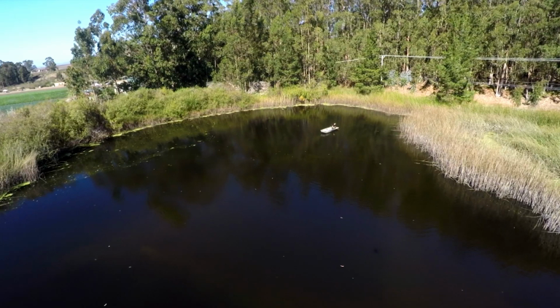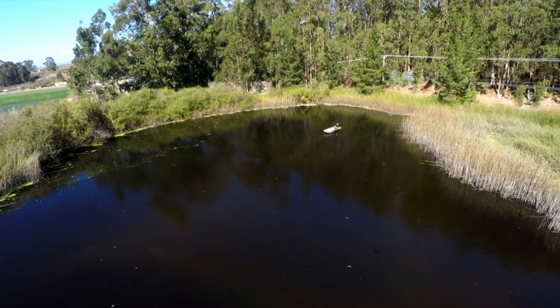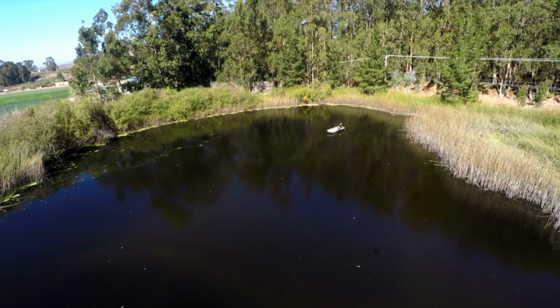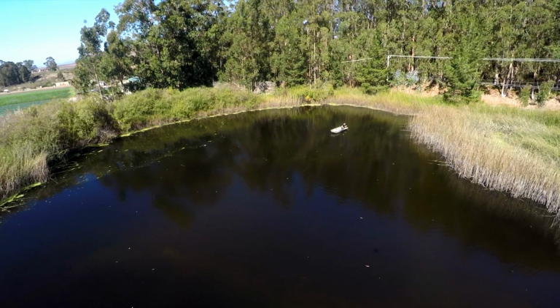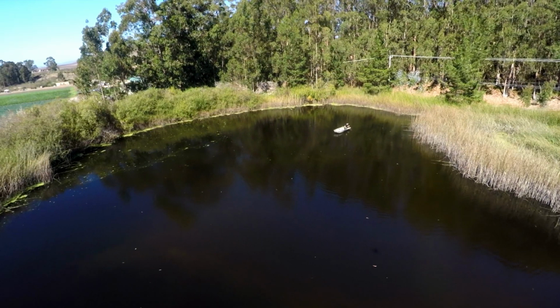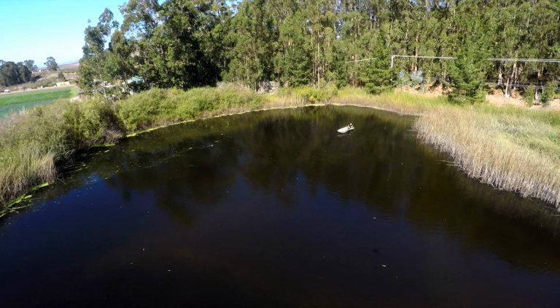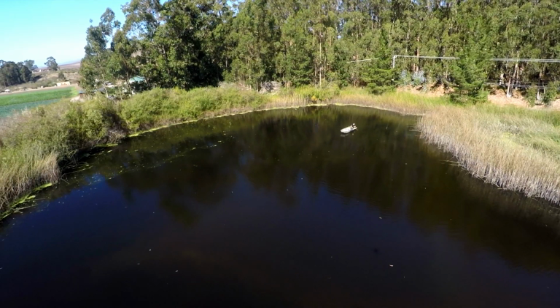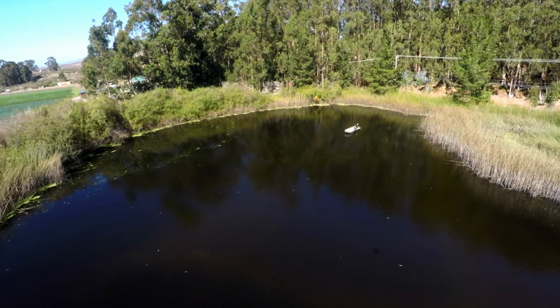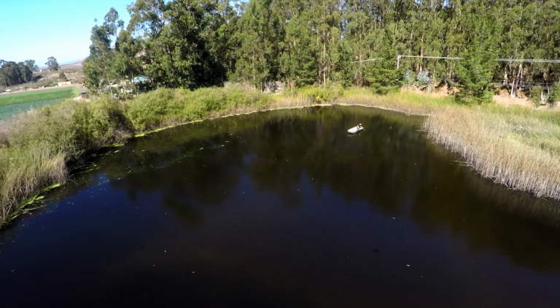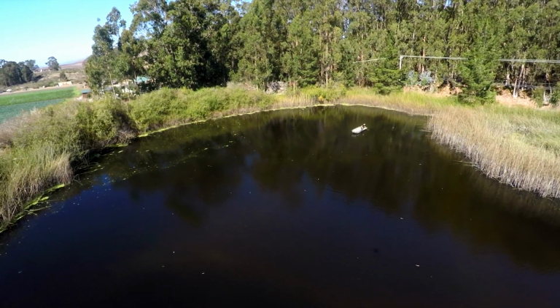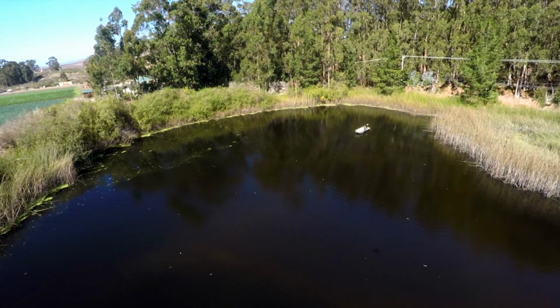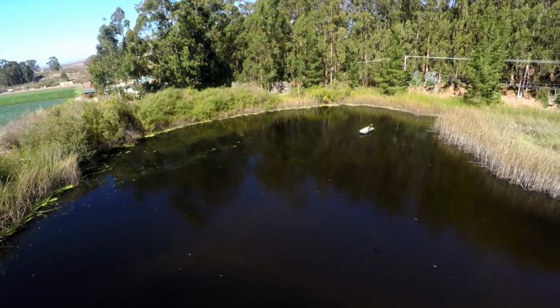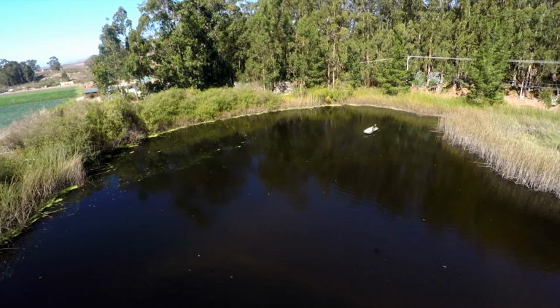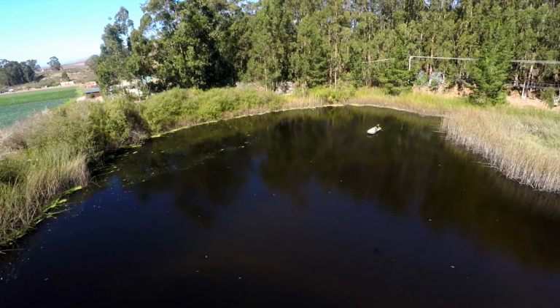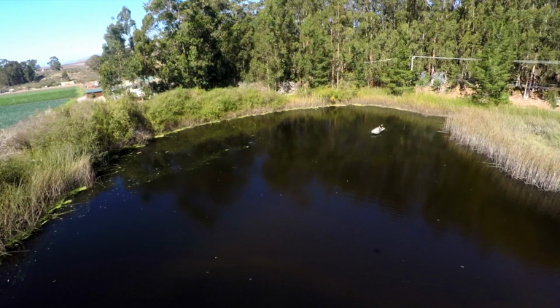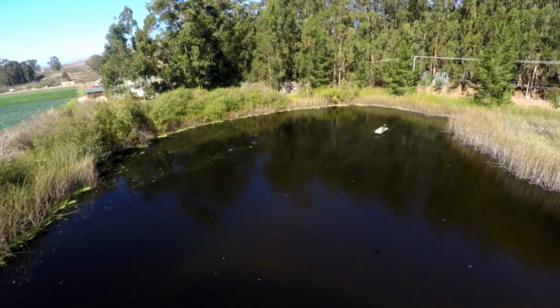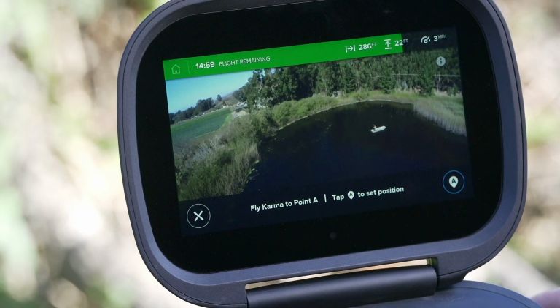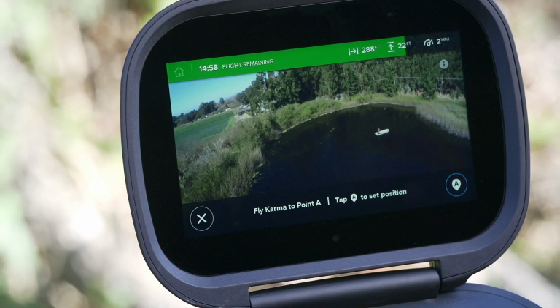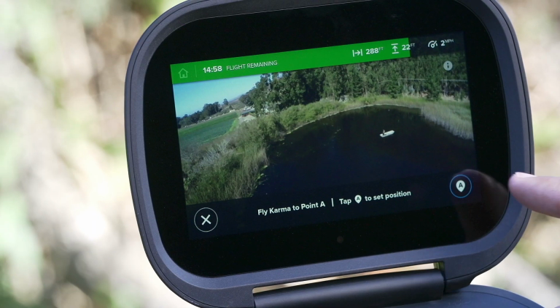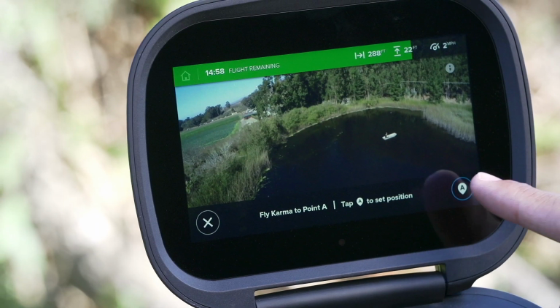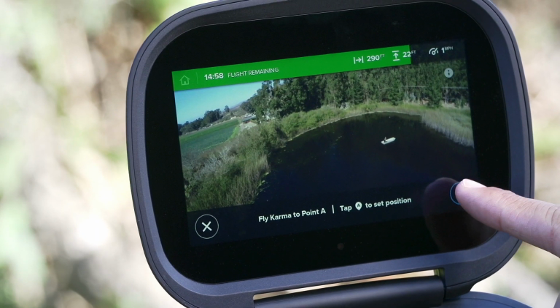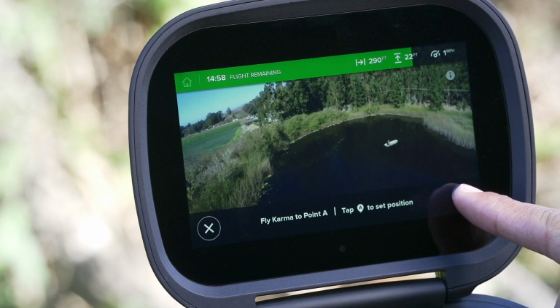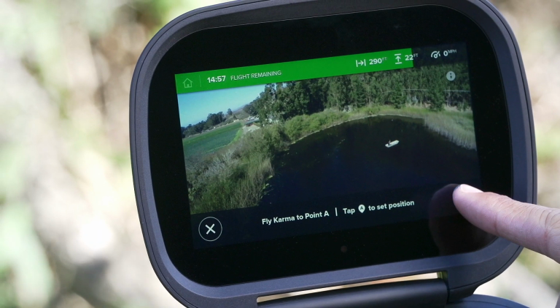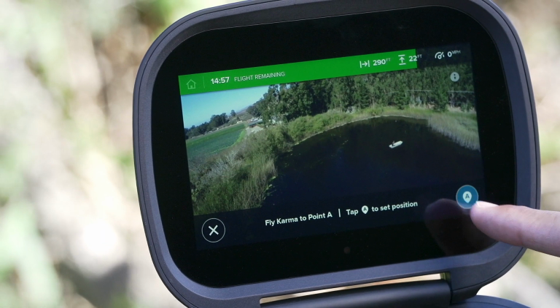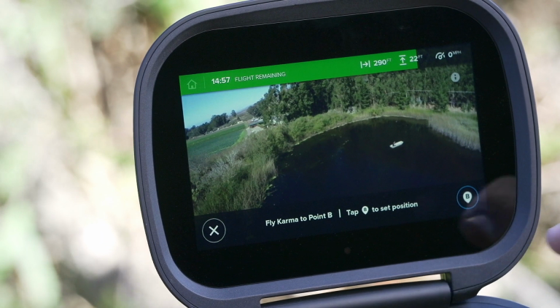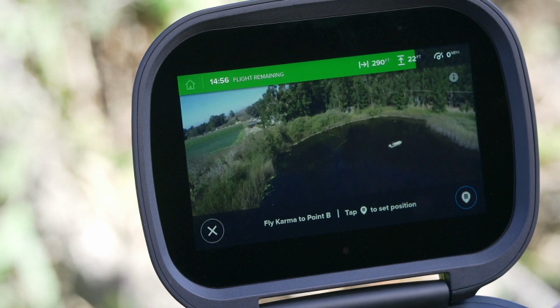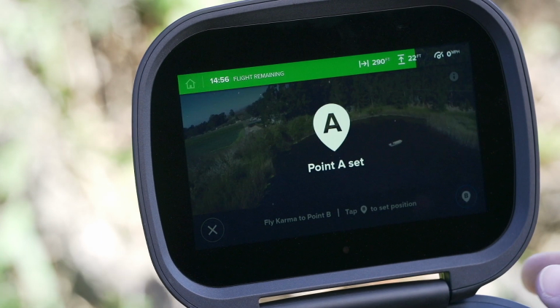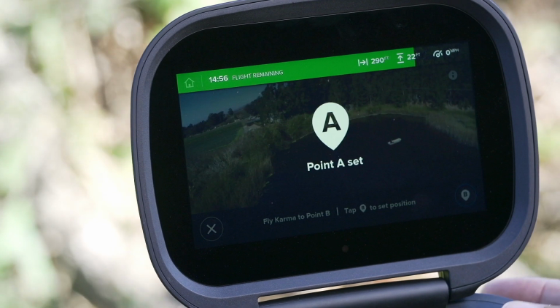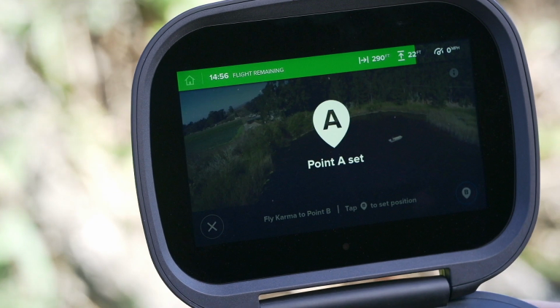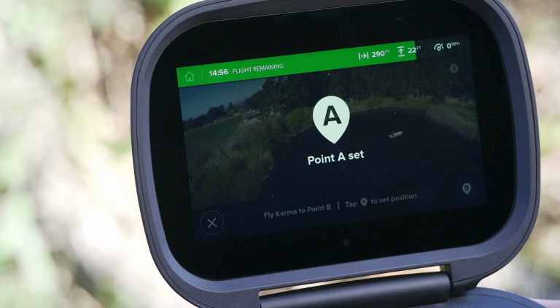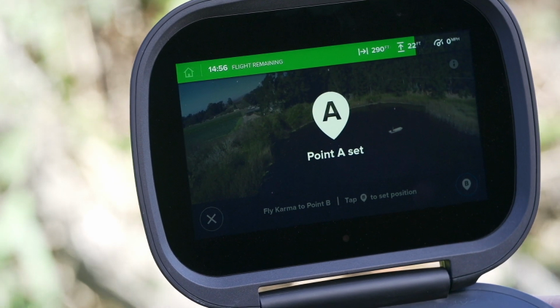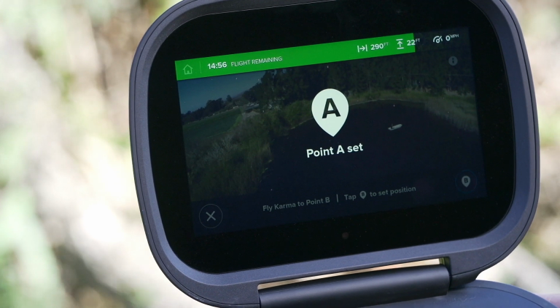To set up the shot, fly to one point, then tap the screen to mark it. Do the same thing with a different point.